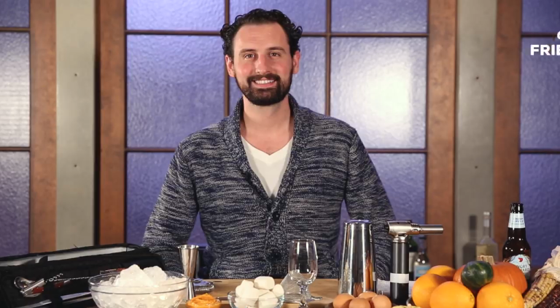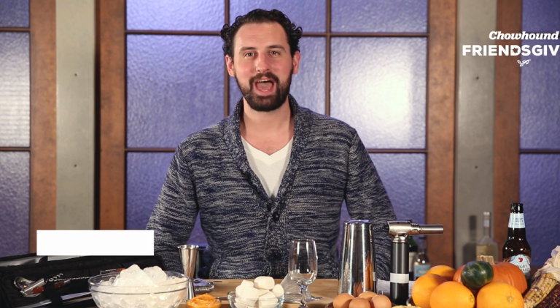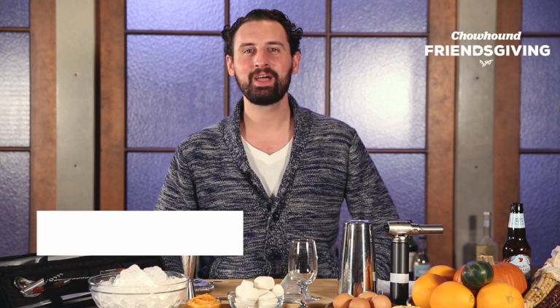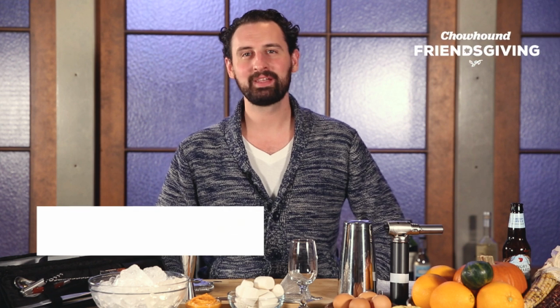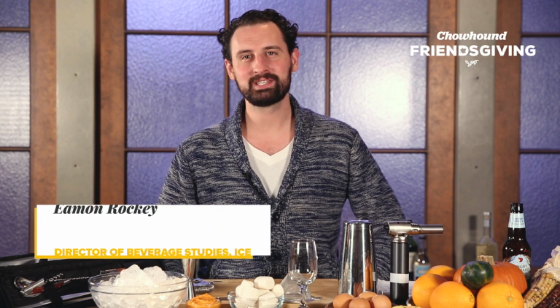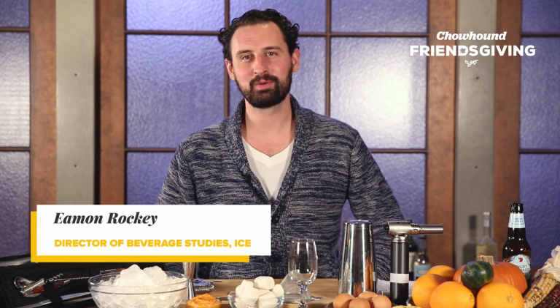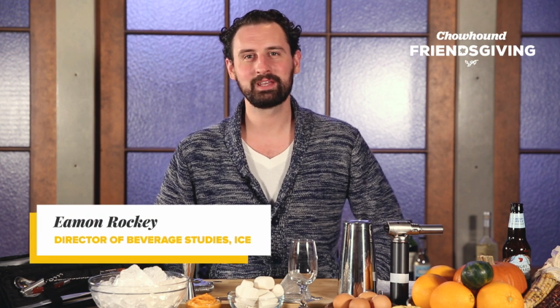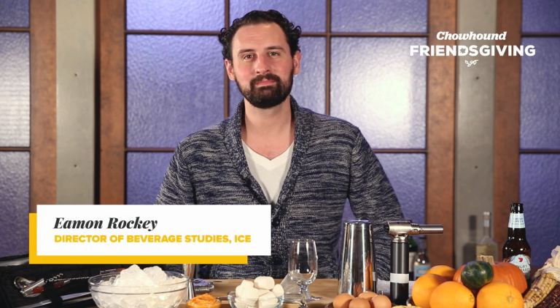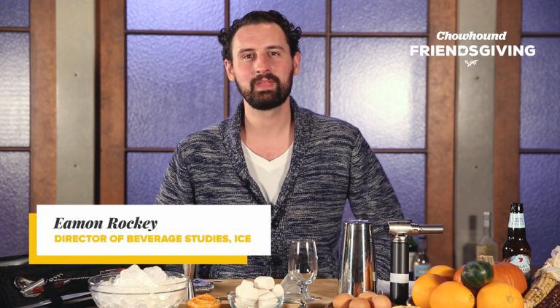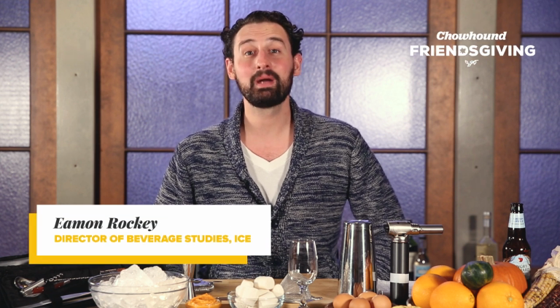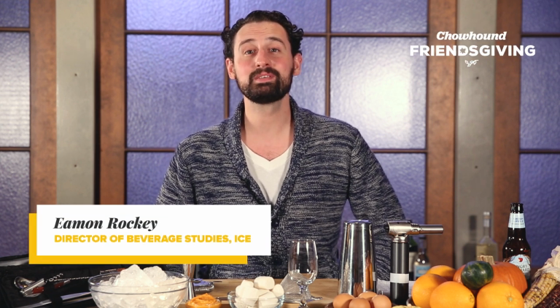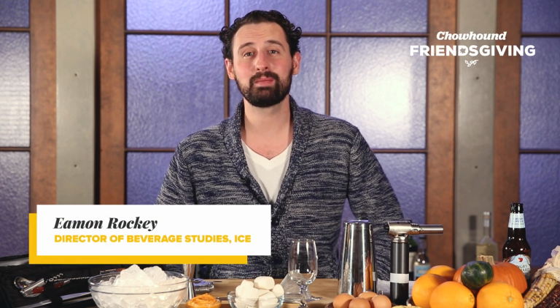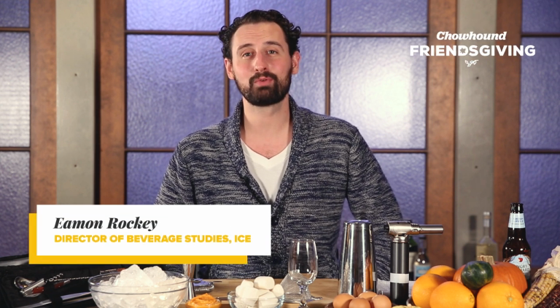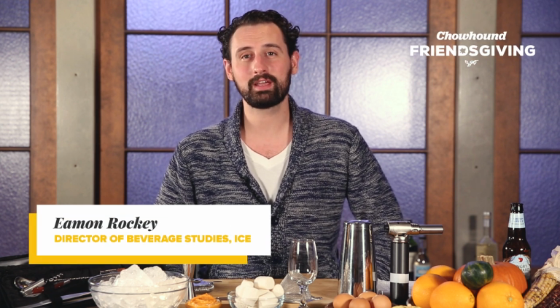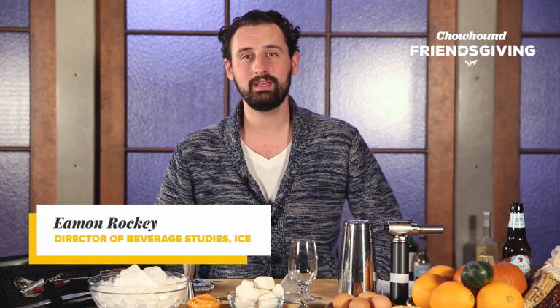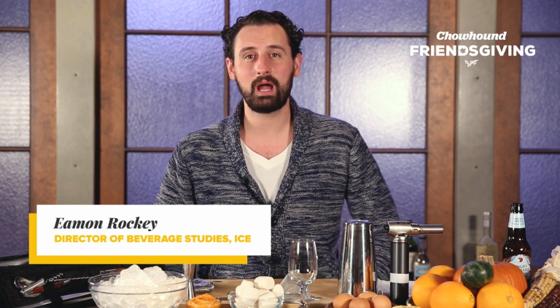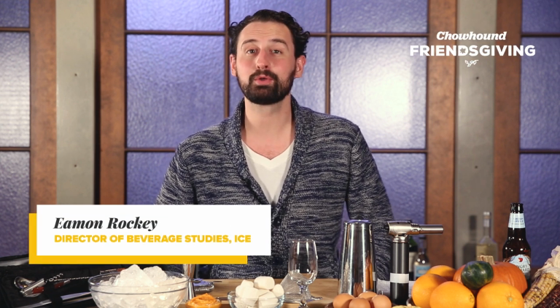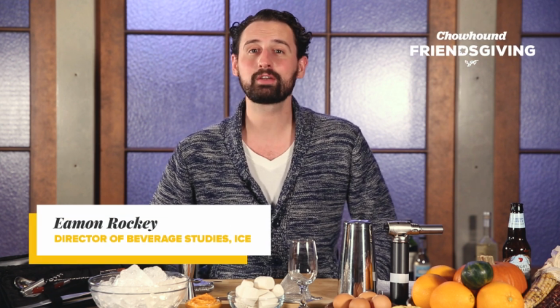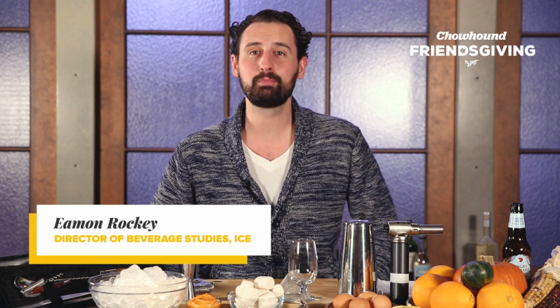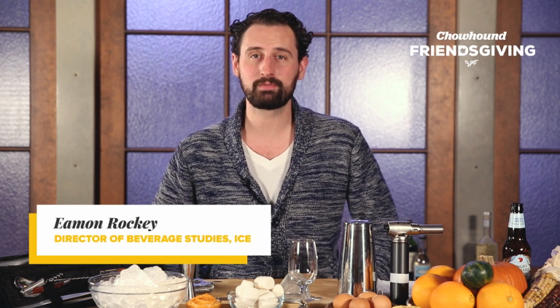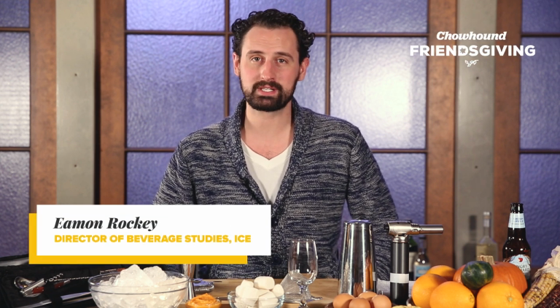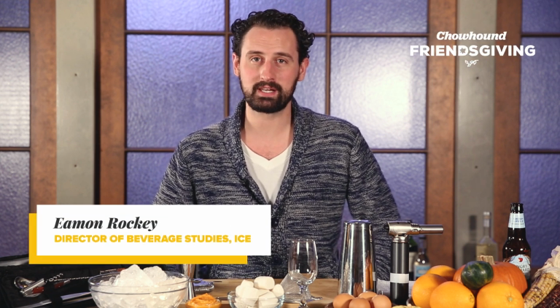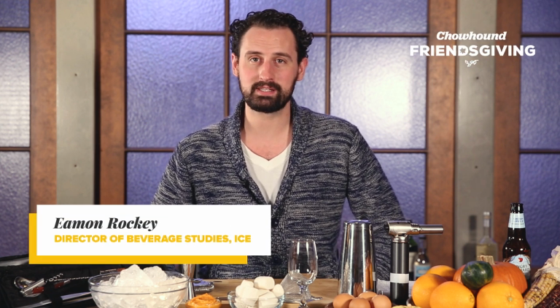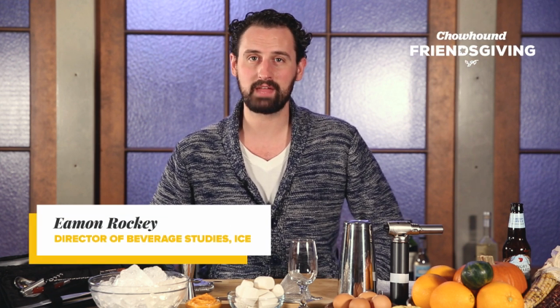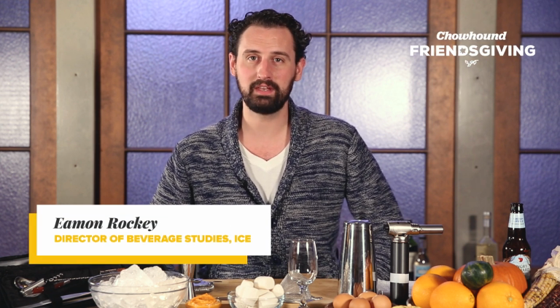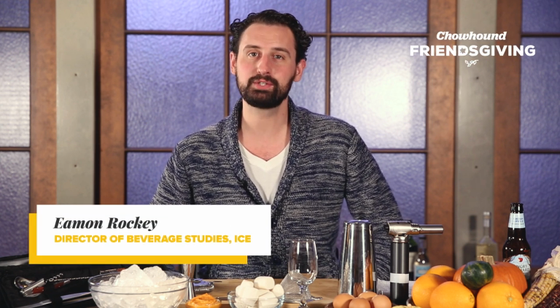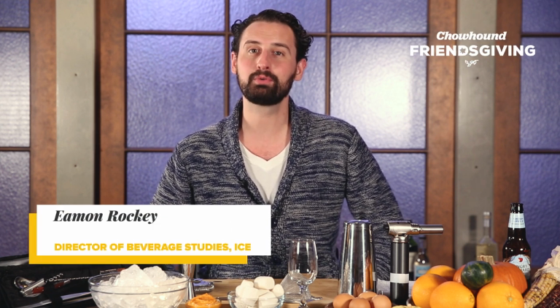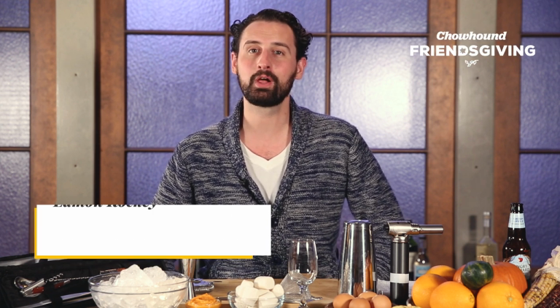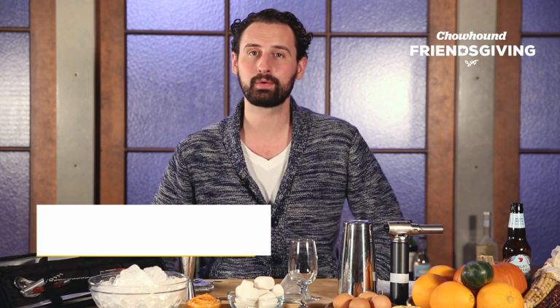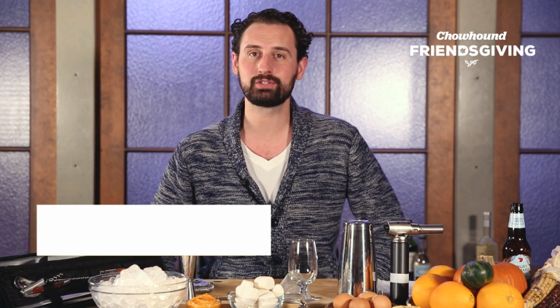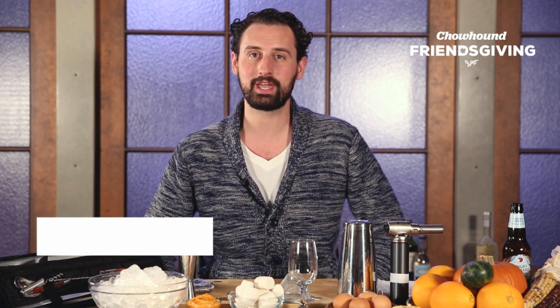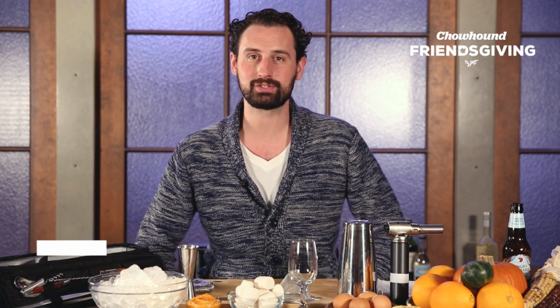Happy Holidays everybody. My name is Eamon Rocky. I'm the Director of Beverage Studies at the Institute of Culinary Education.